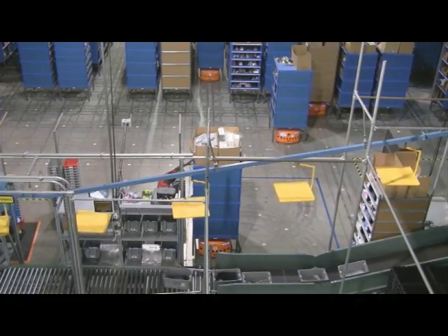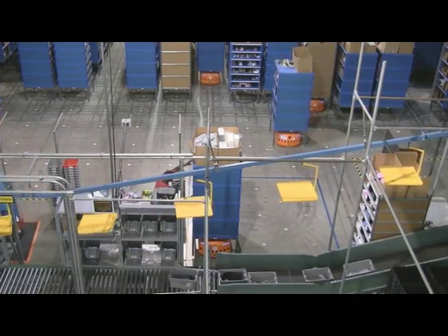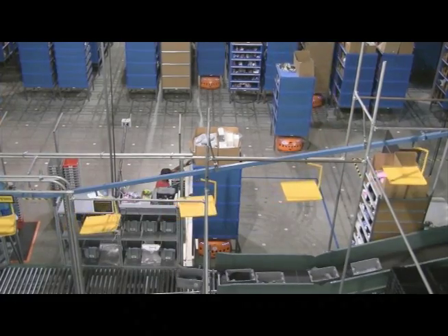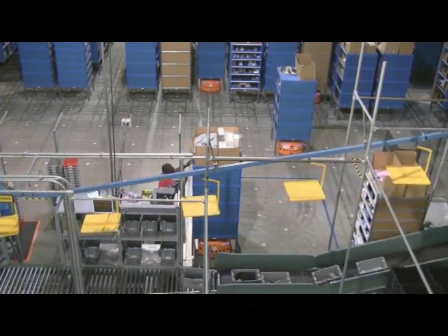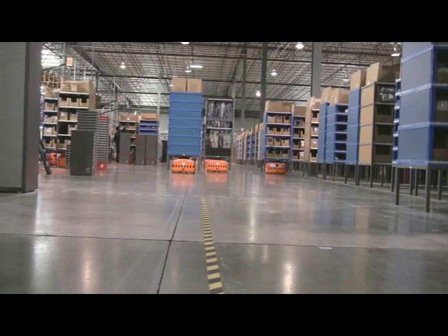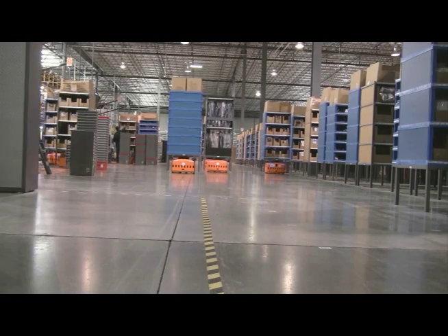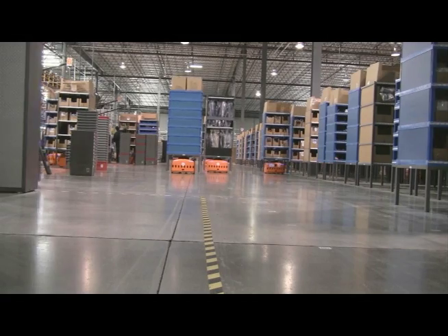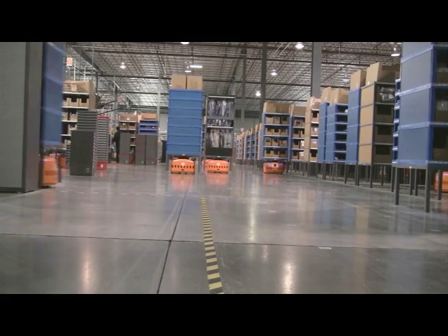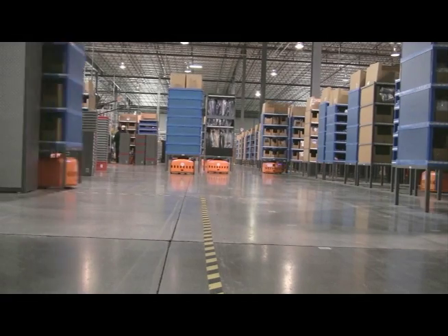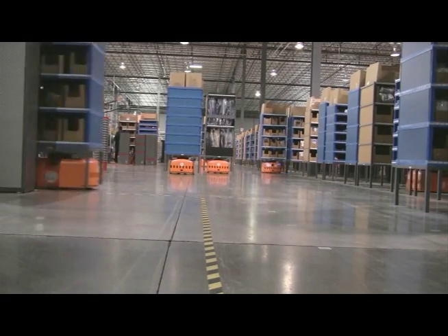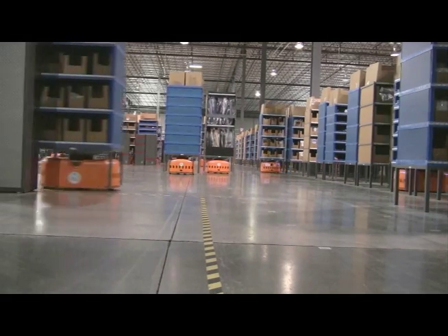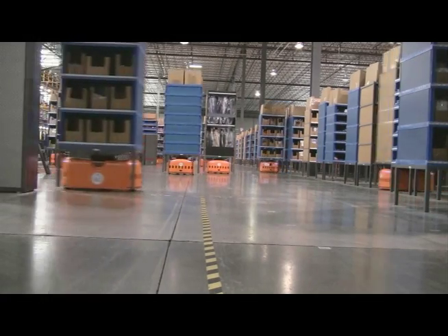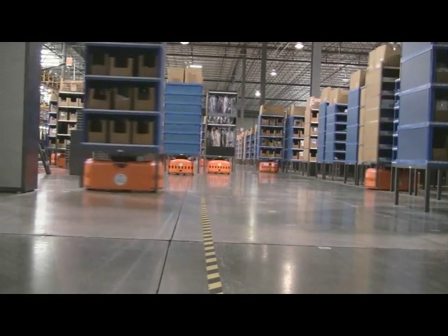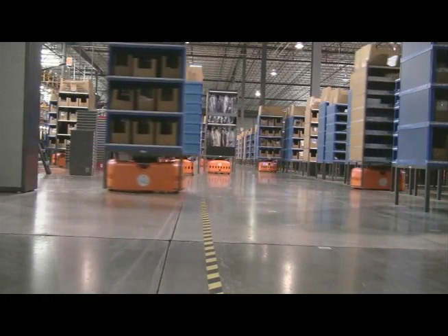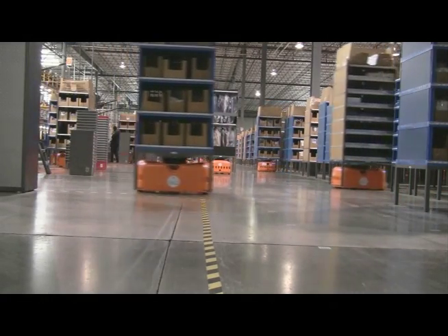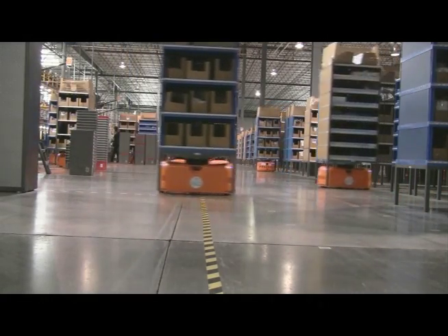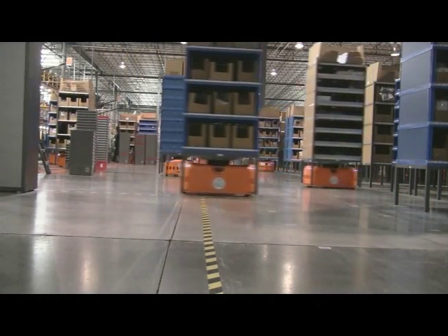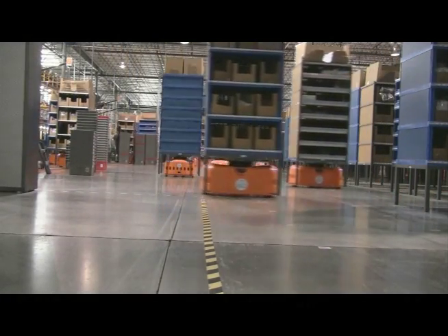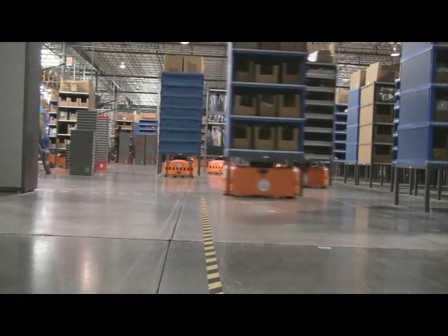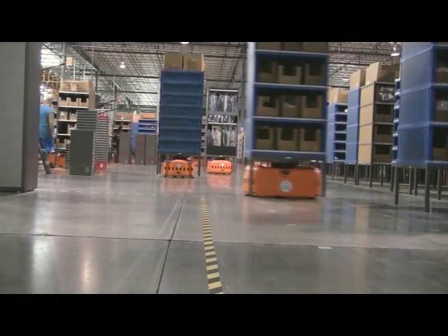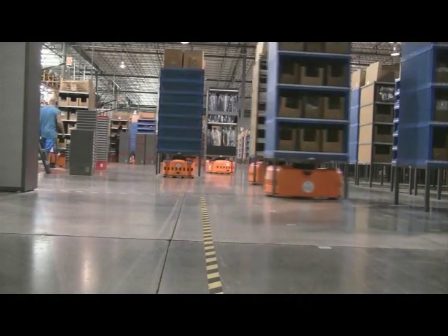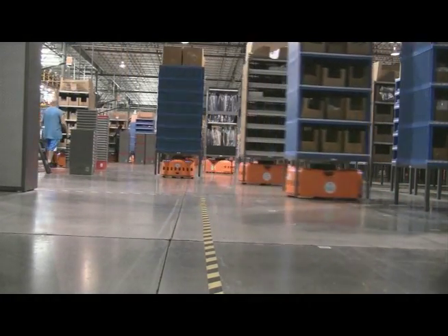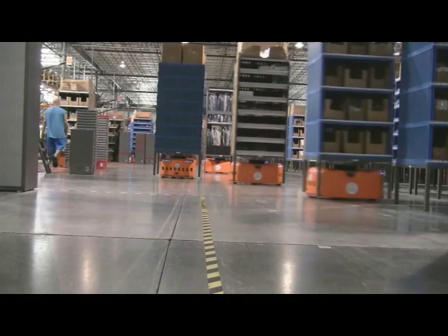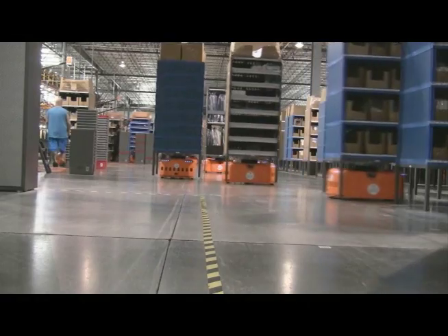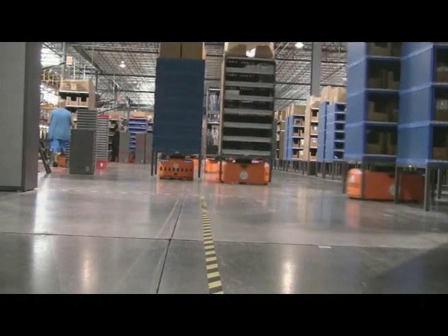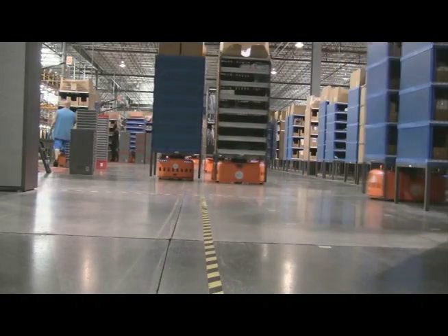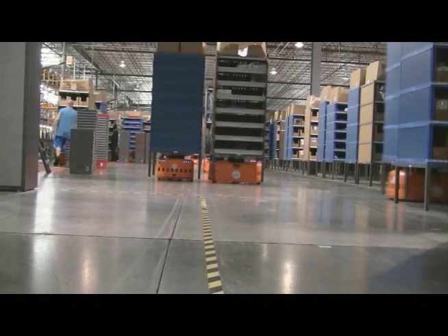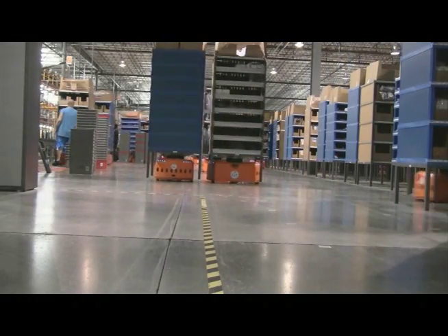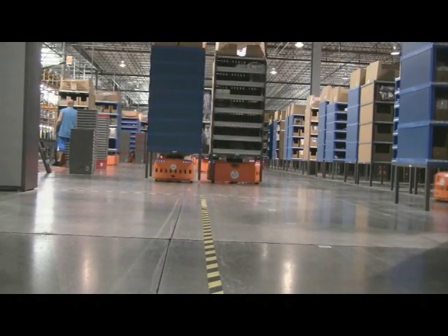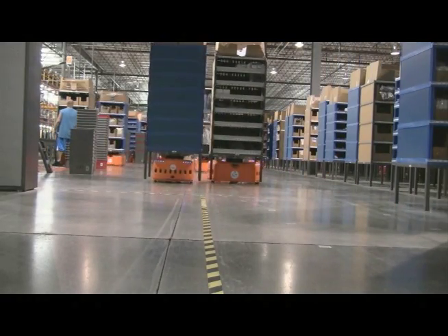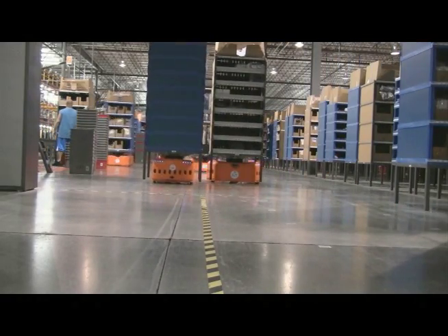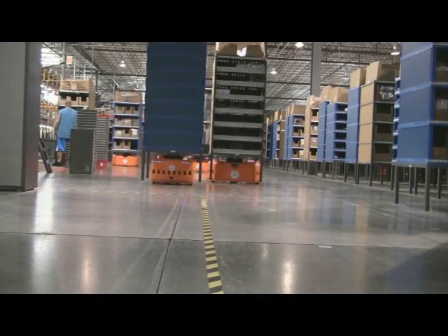In all, robots handle 65% of the items shipped from this warehouse, or an average of 16,000 items every day.